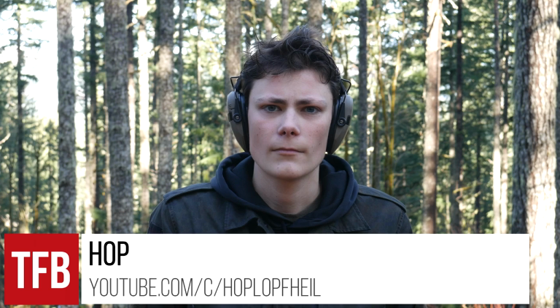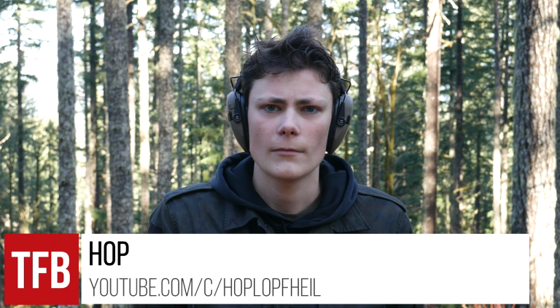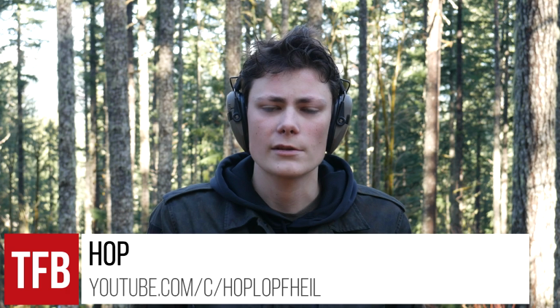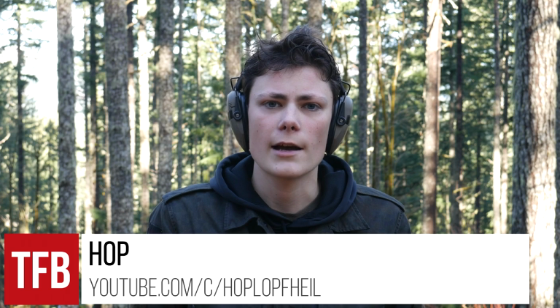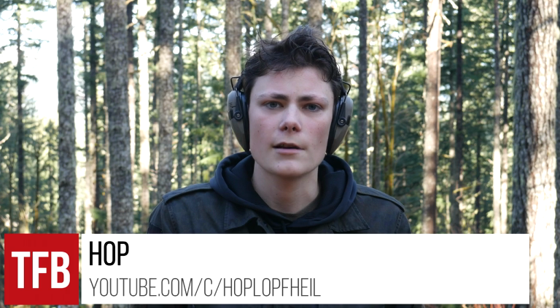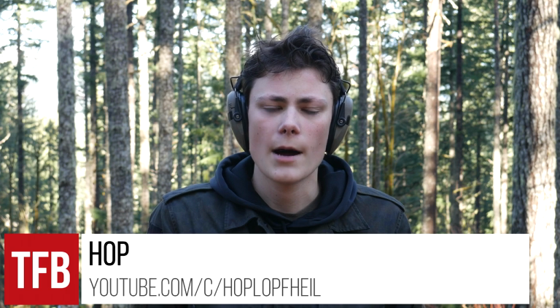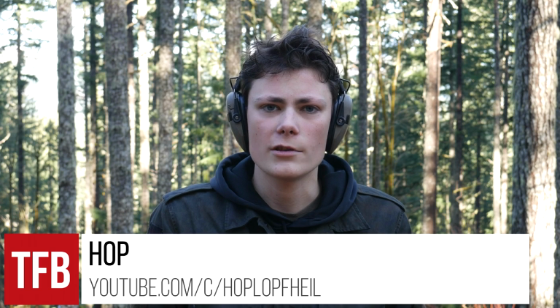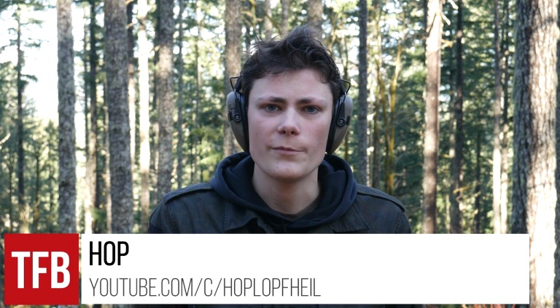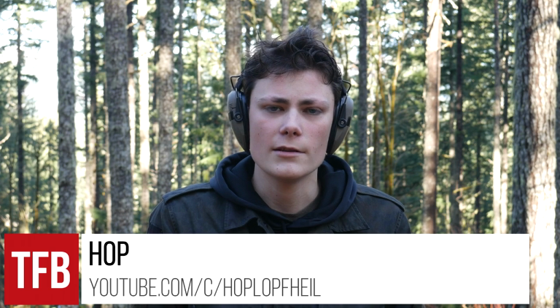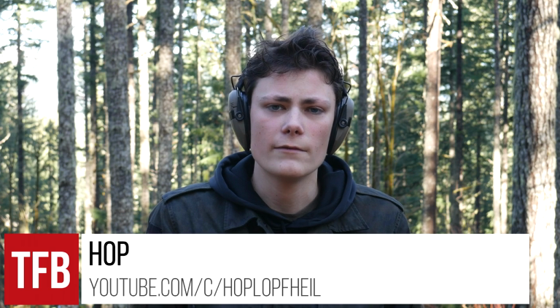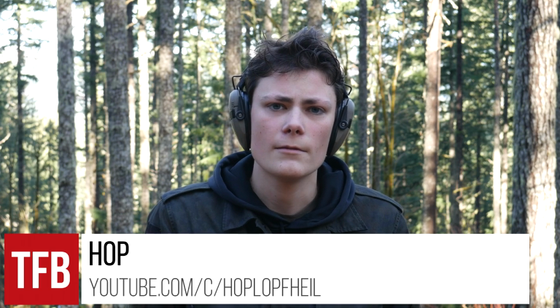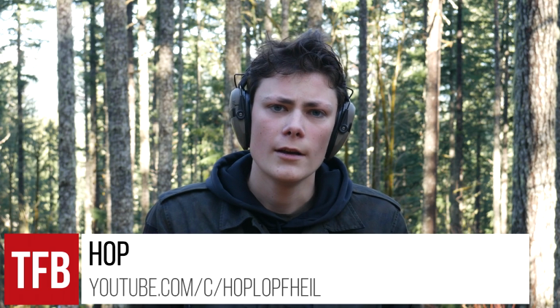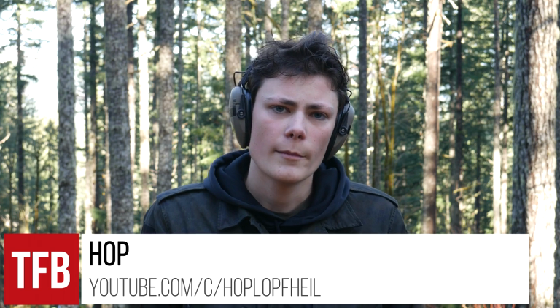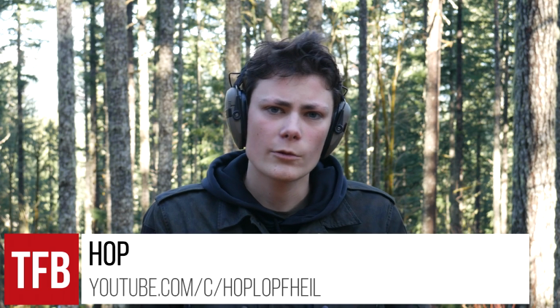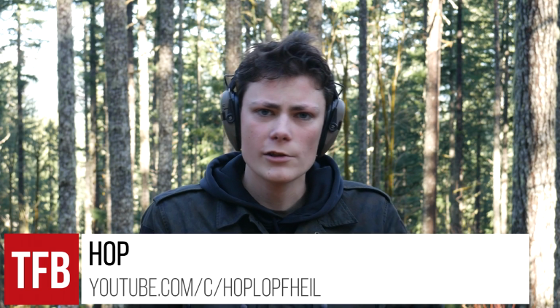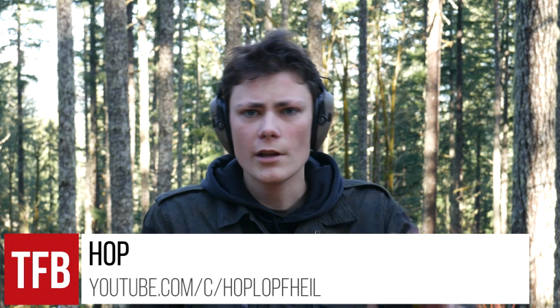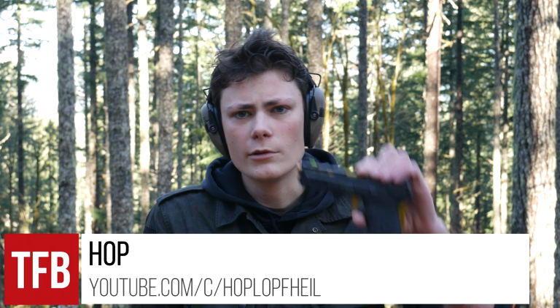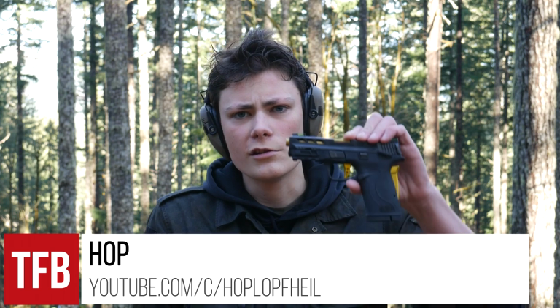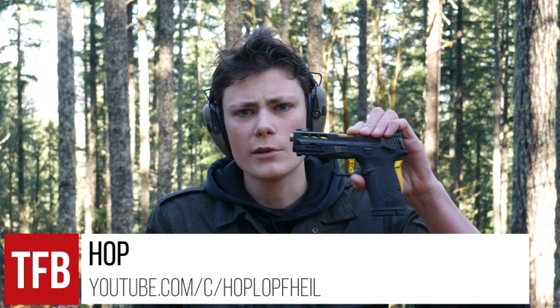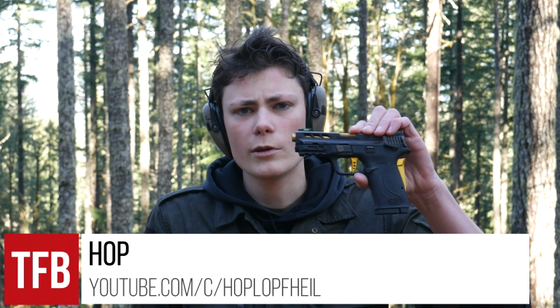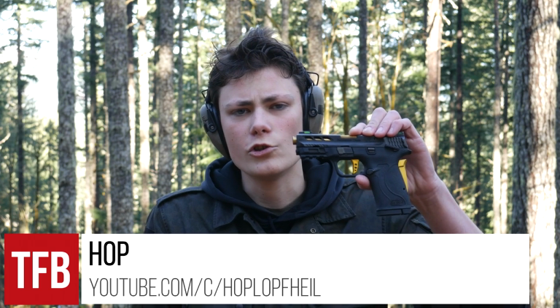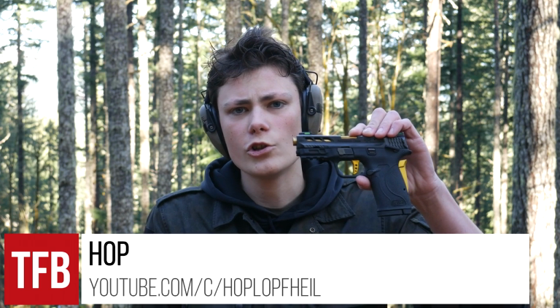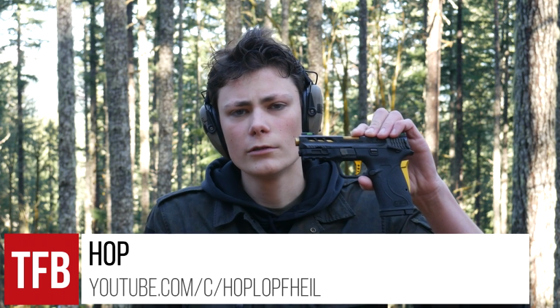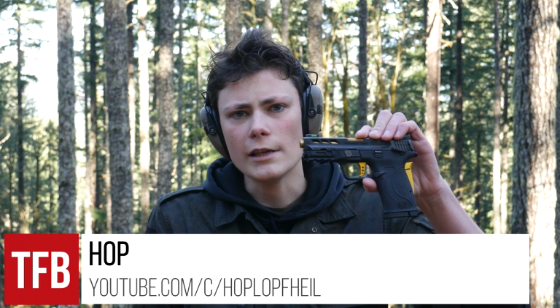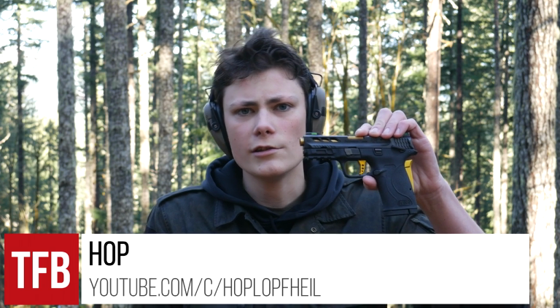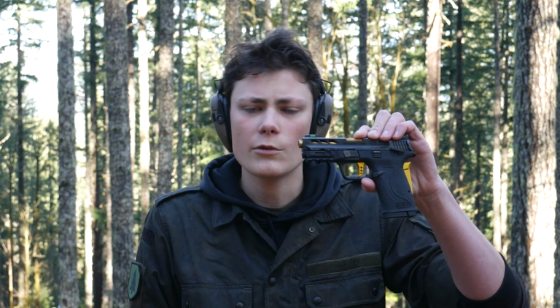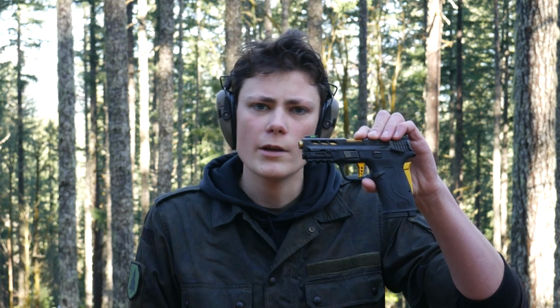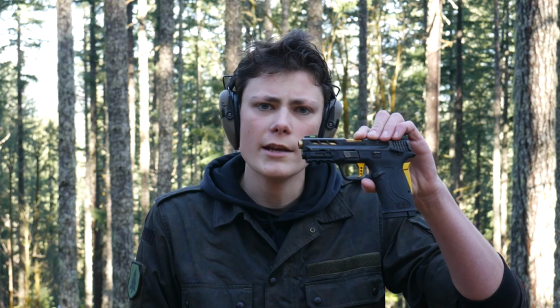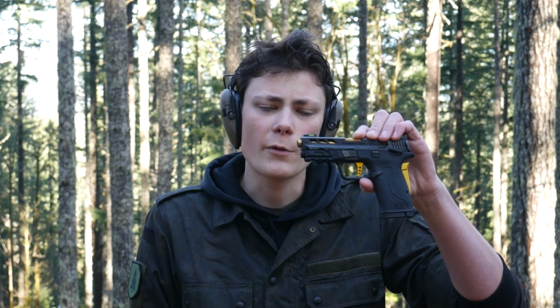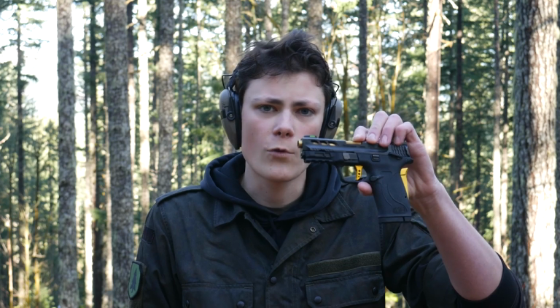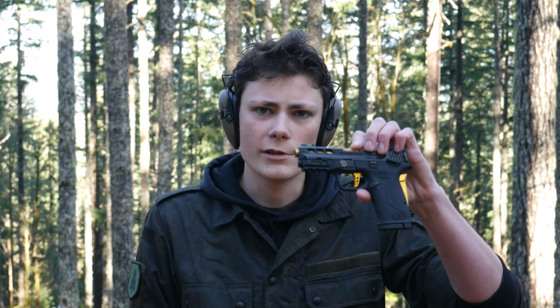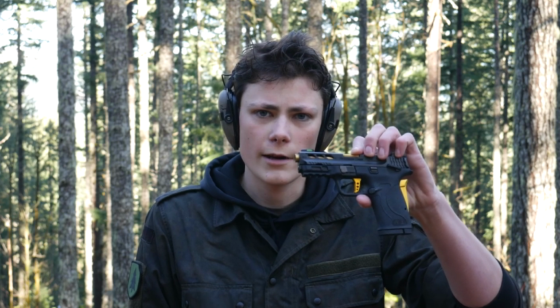Hey, what's up guys, I'm Hop with TFBTV. I'm at the range today with the Smith & Wesson Shield EZ380 Performance Center.